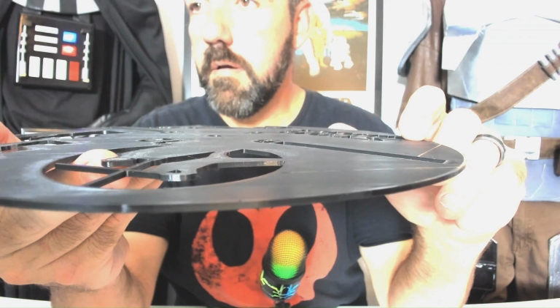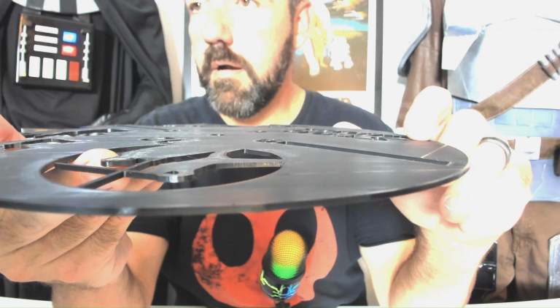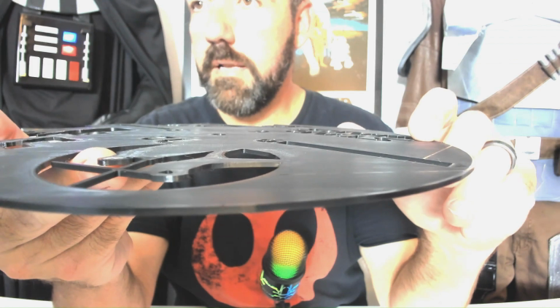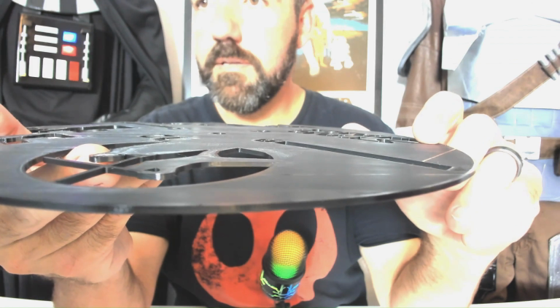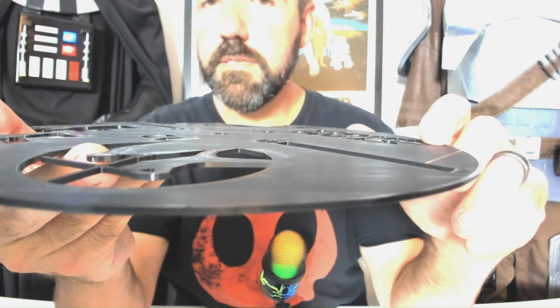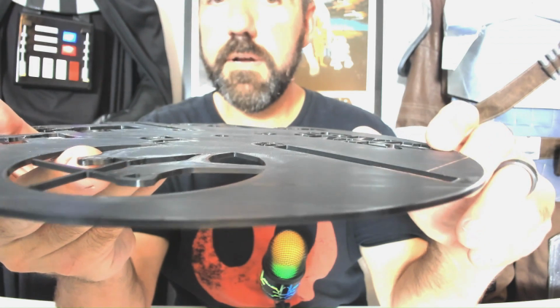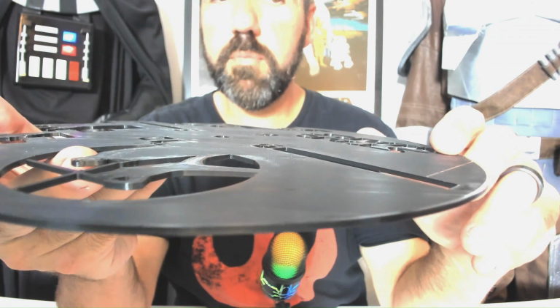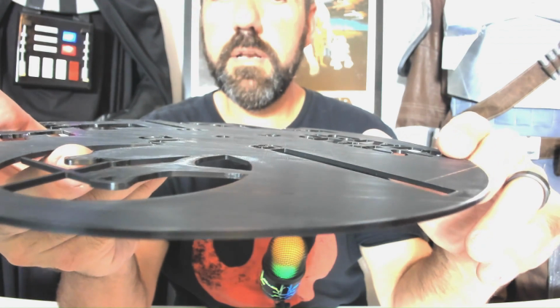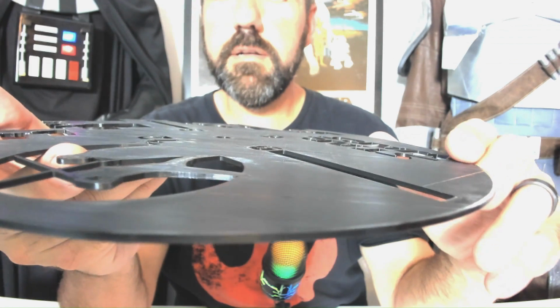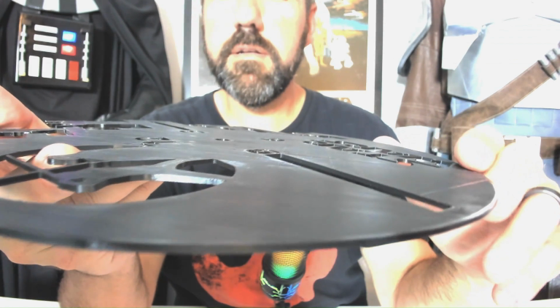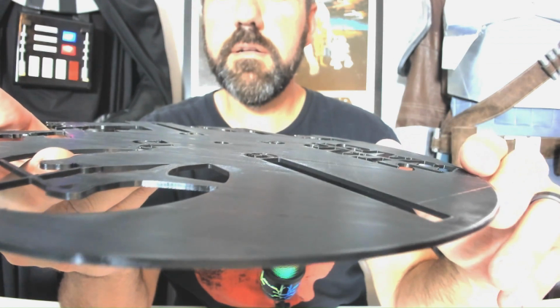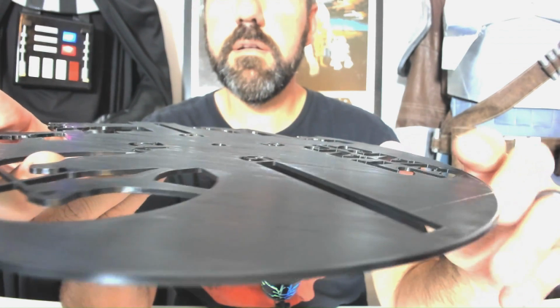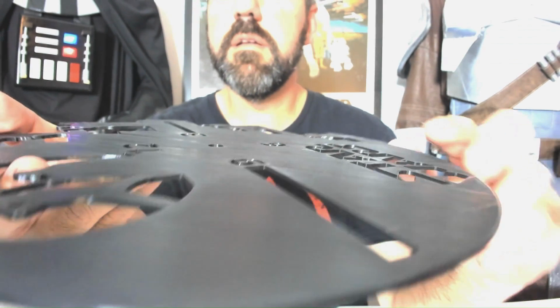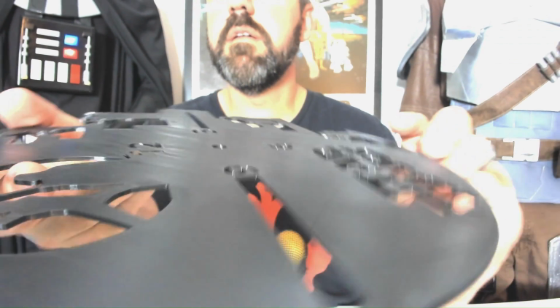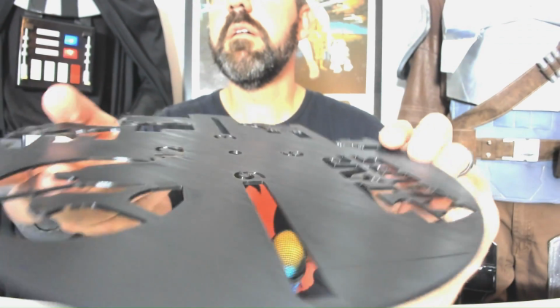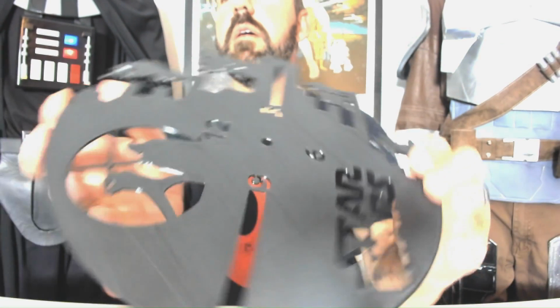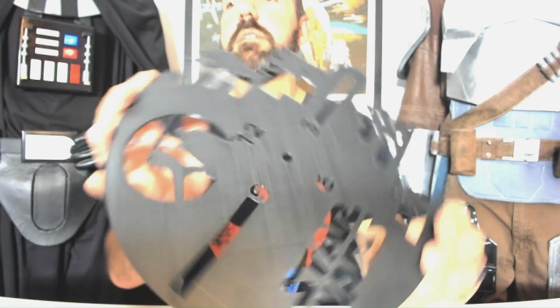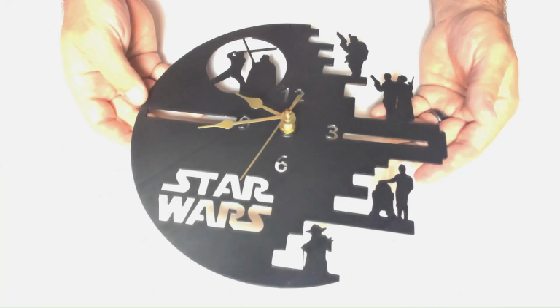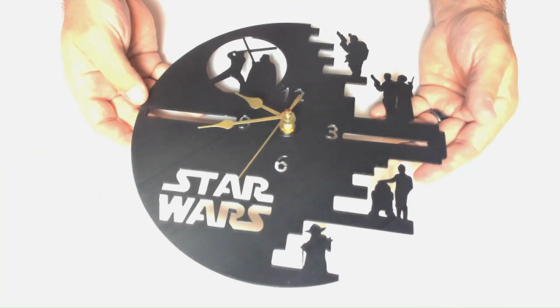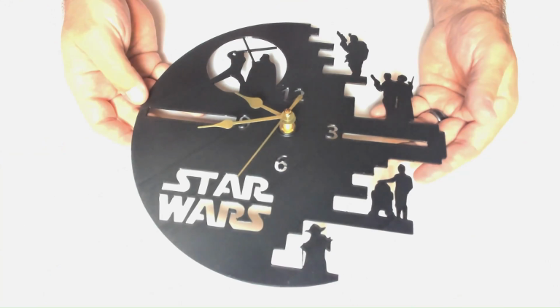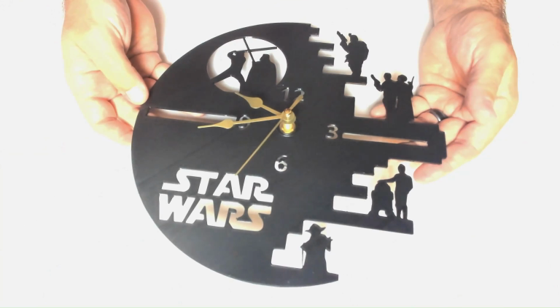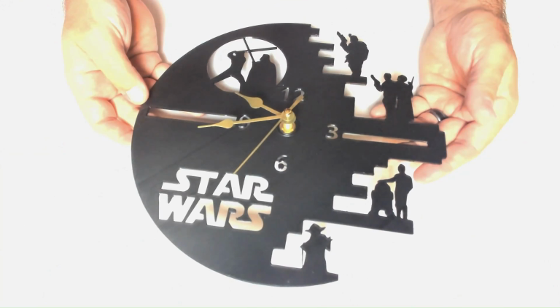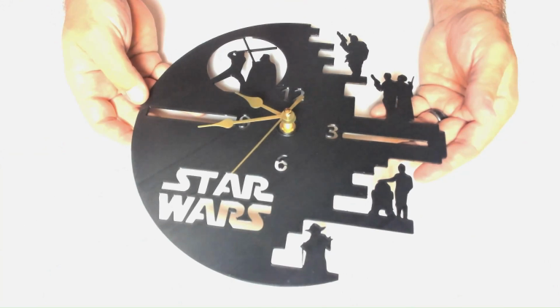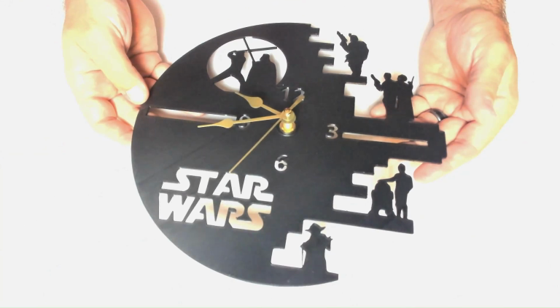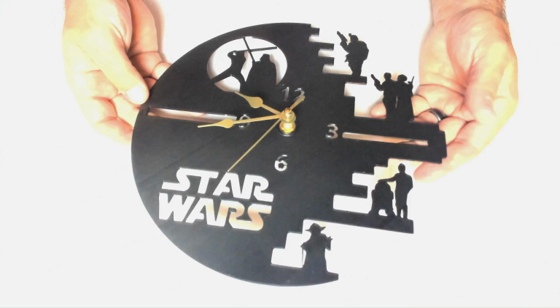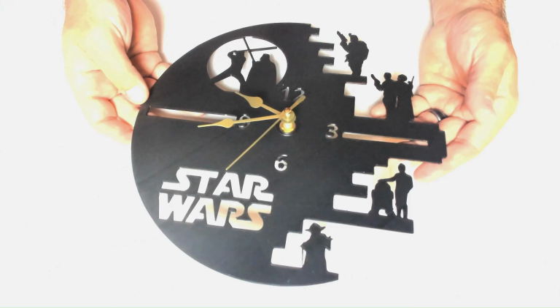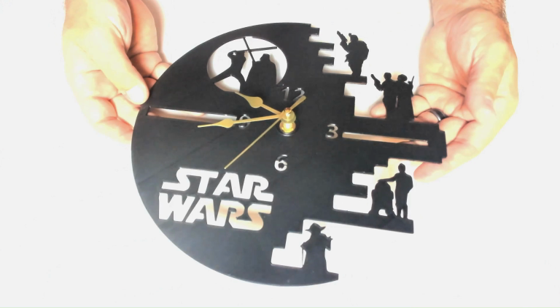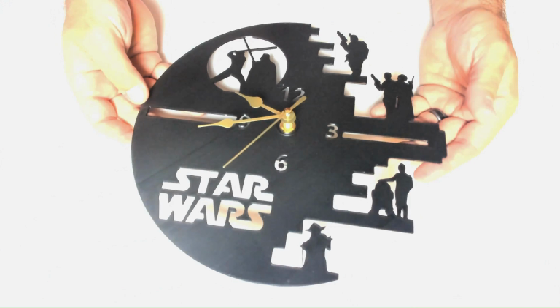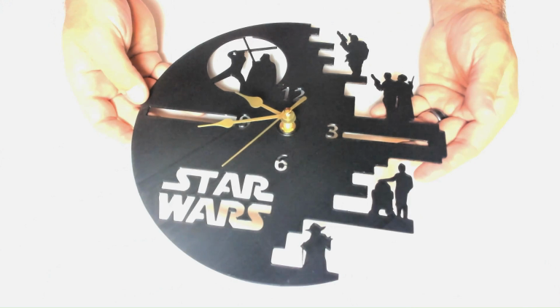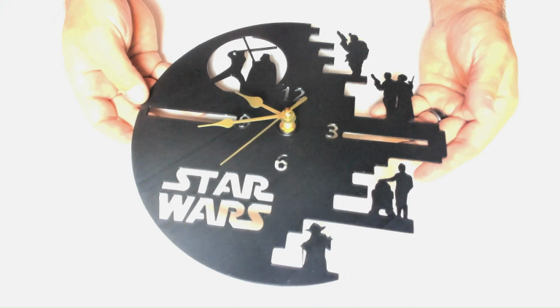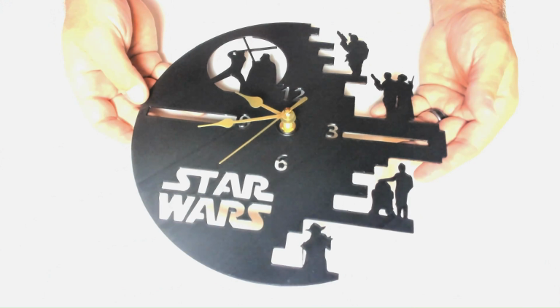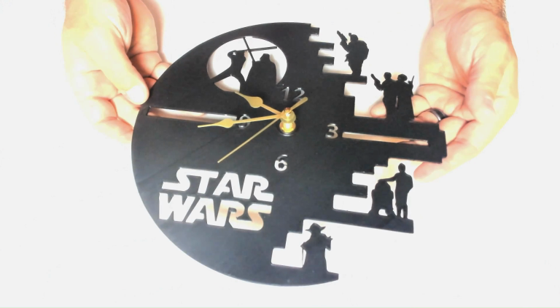There's the final print. I'd say that's pretty good for coming straight off the printer. What do you guys think?